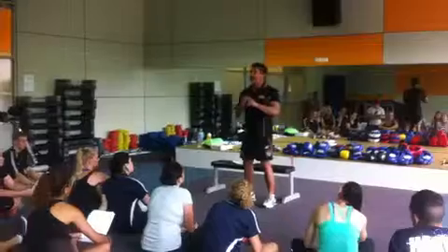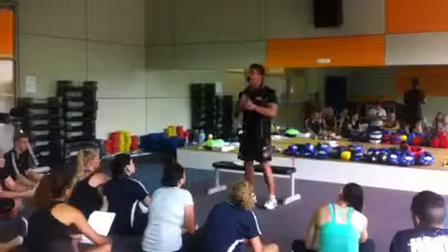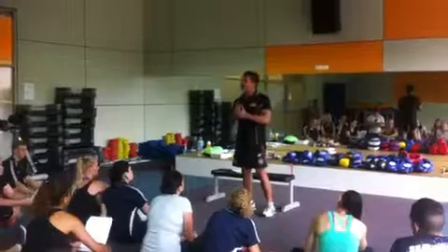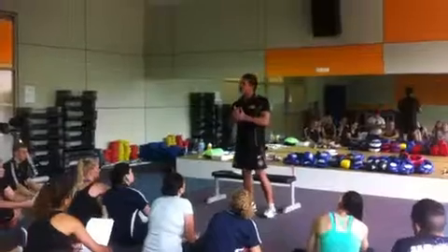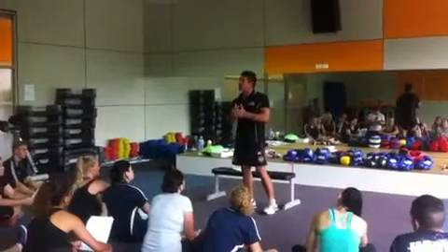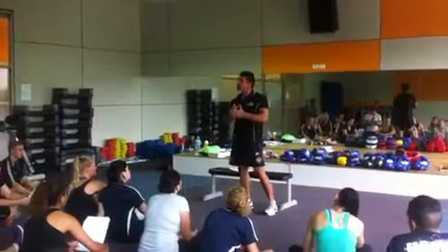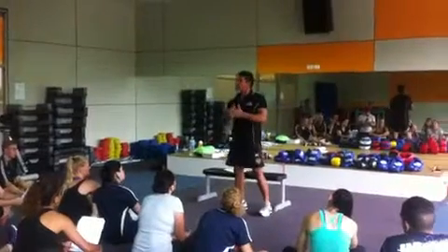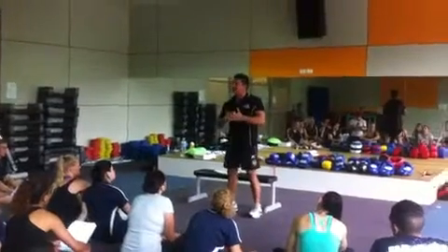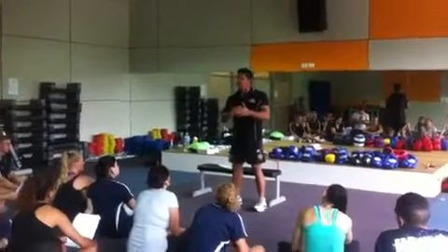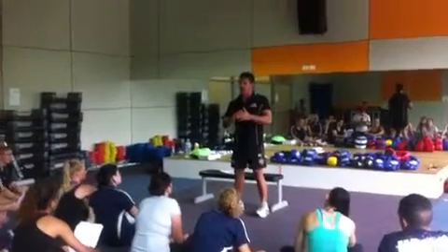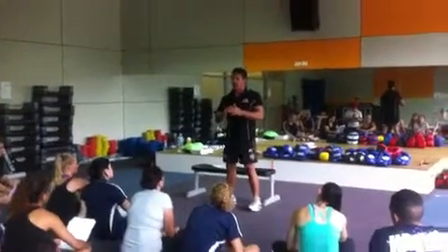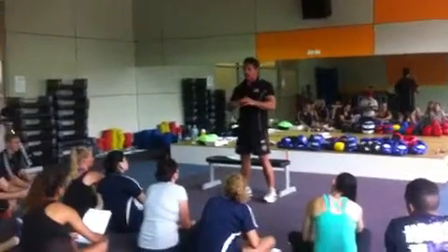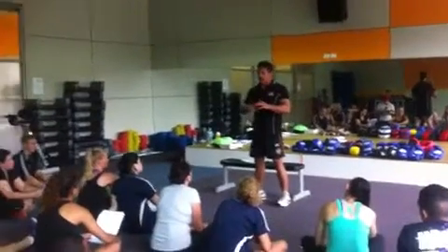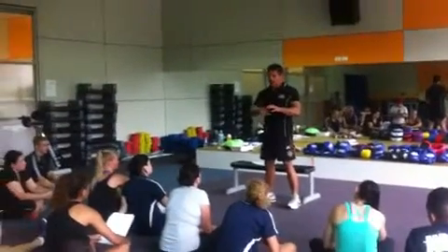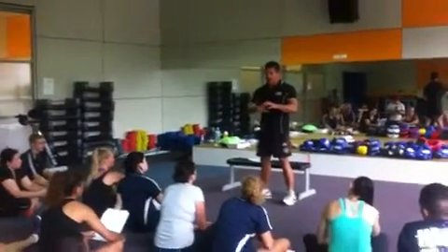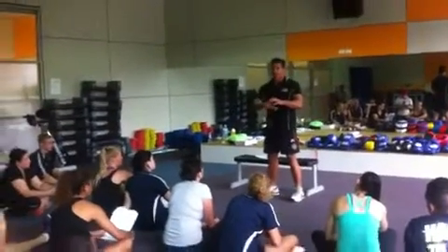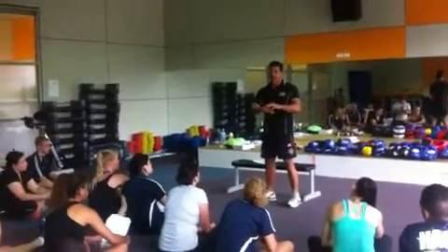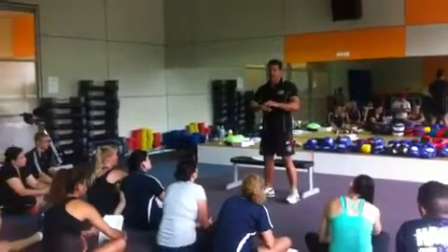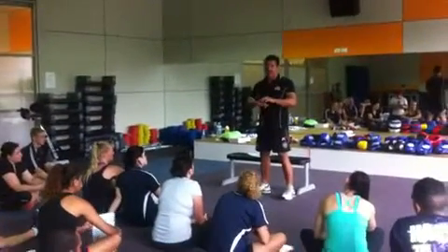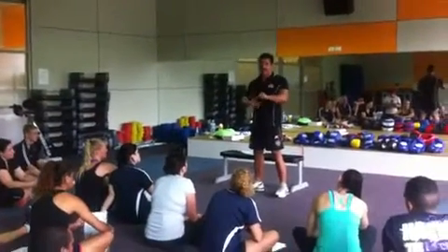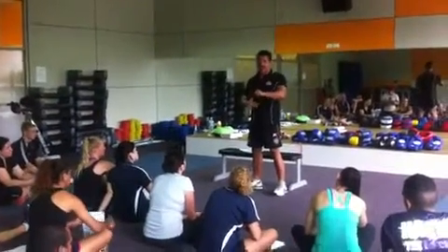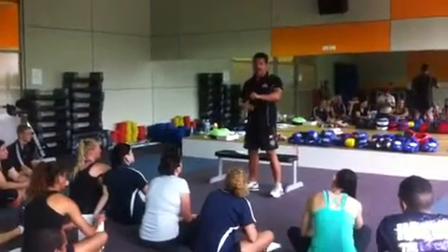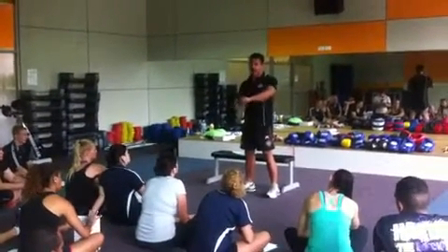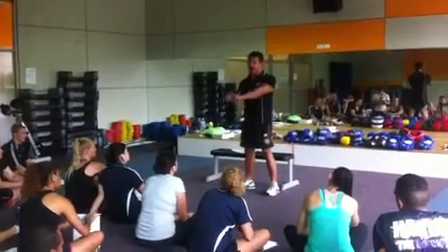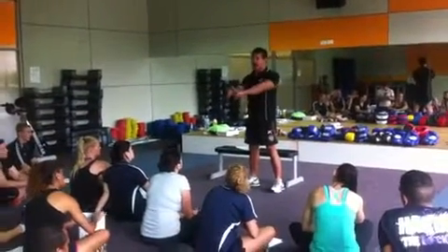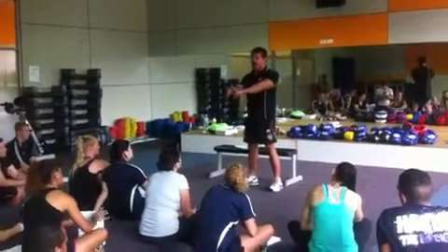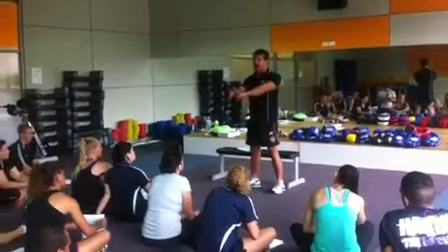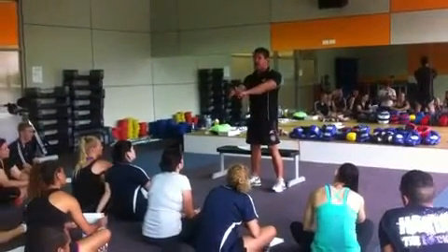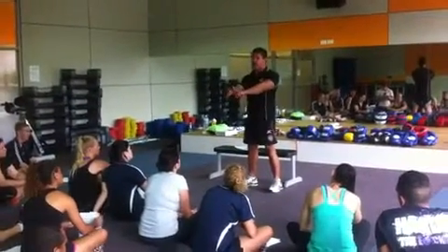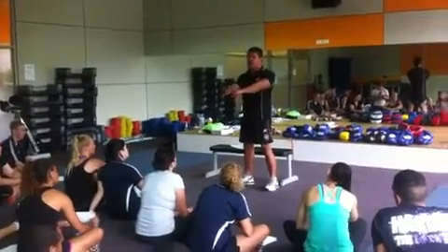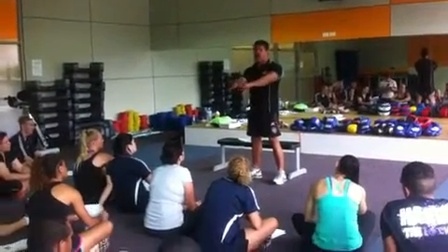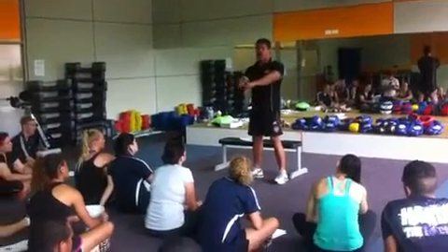If anyone hasn't boxed properly or been taught properly, they'll smash their hands up. Mainly because they're hitting them for long numbers.